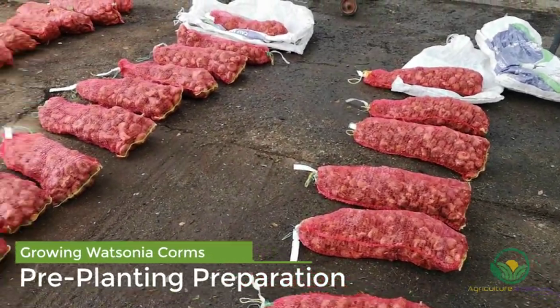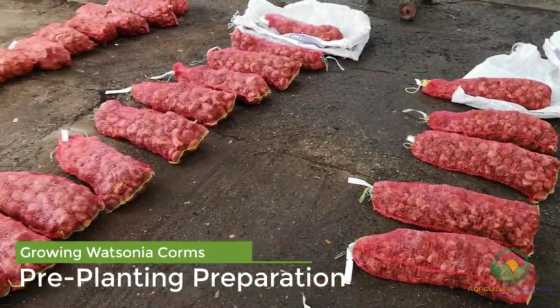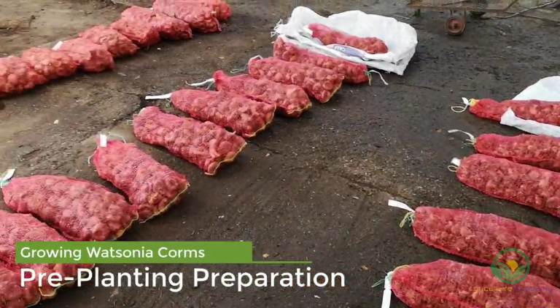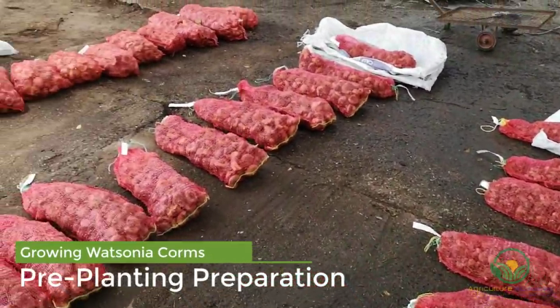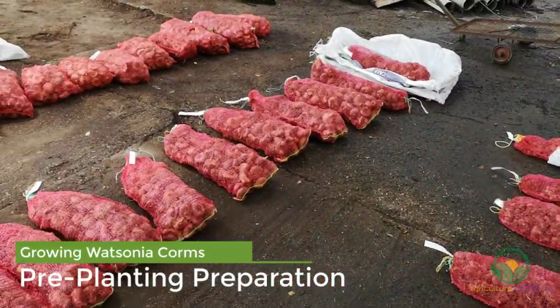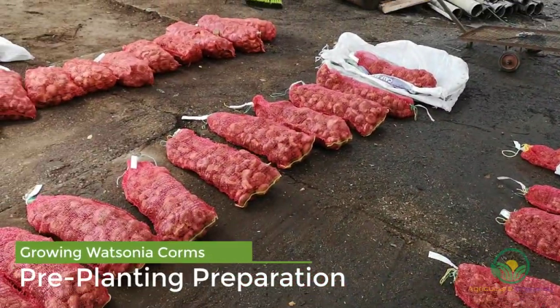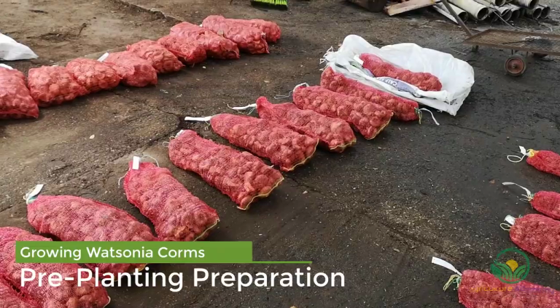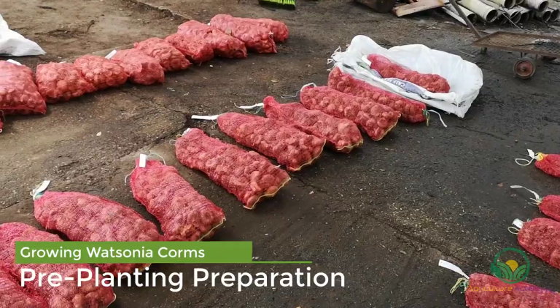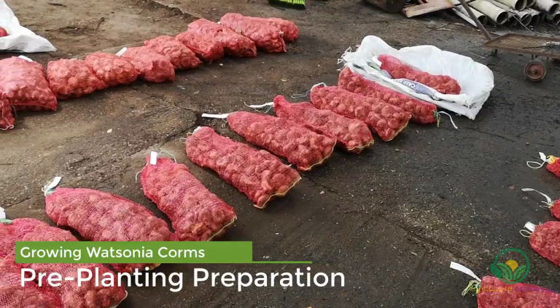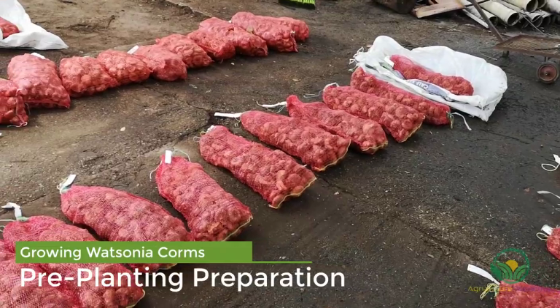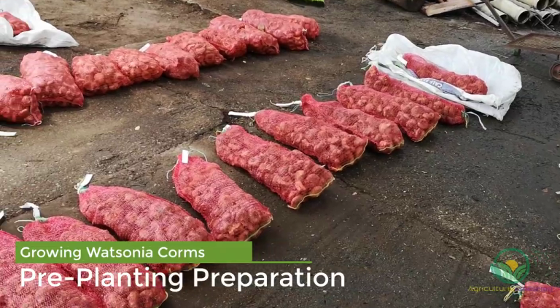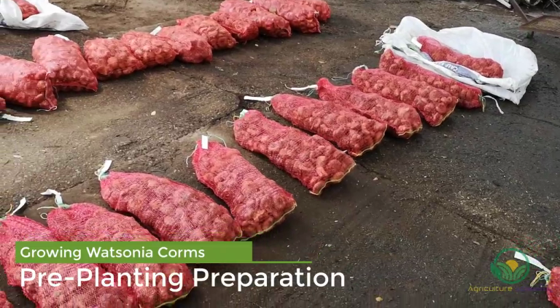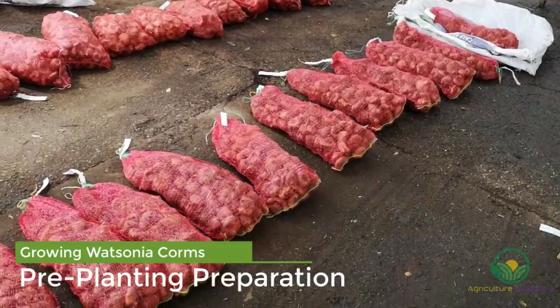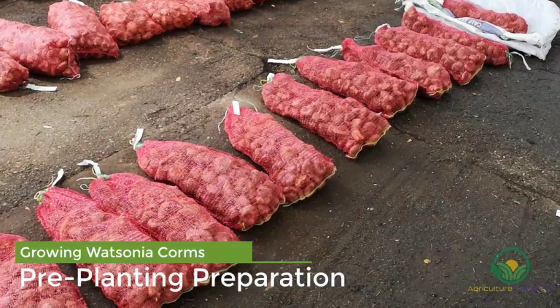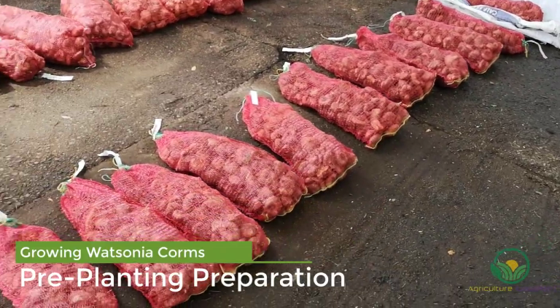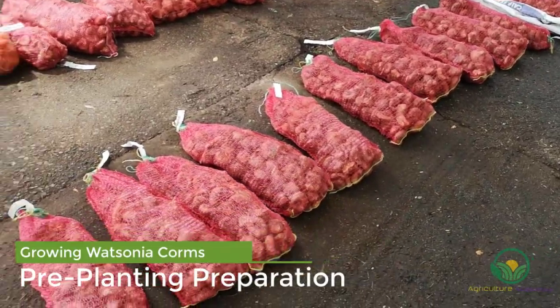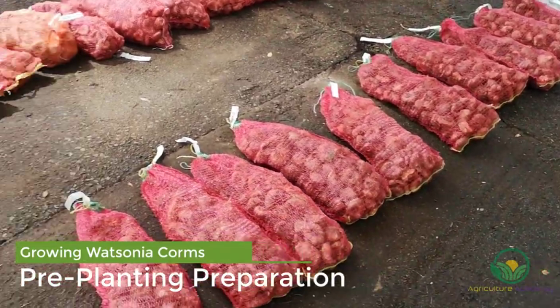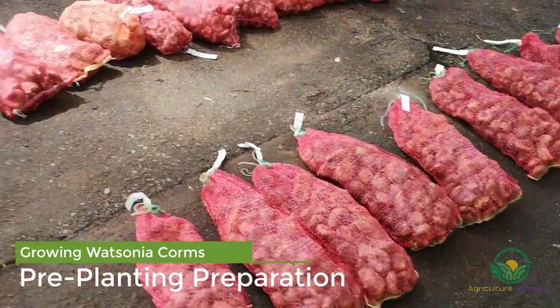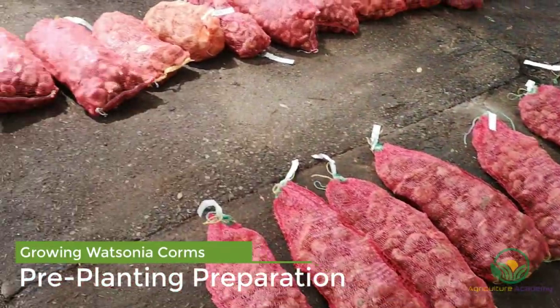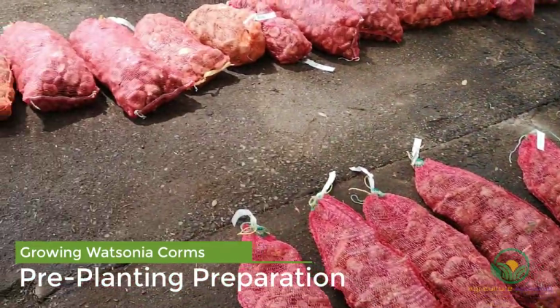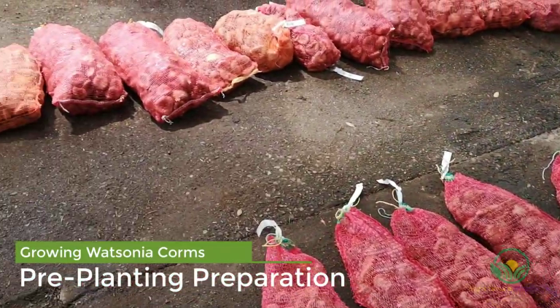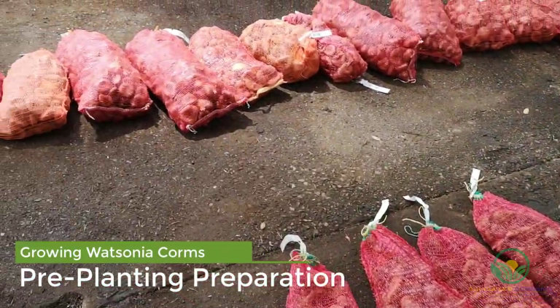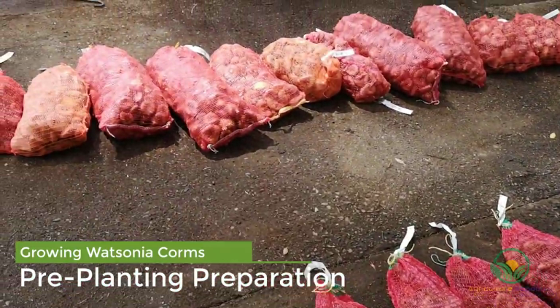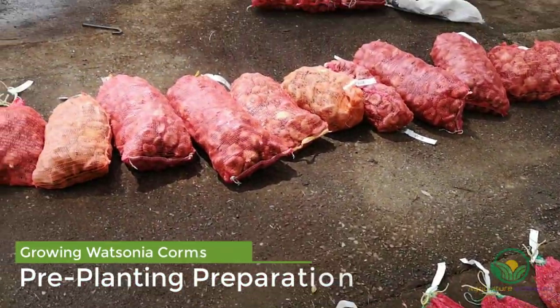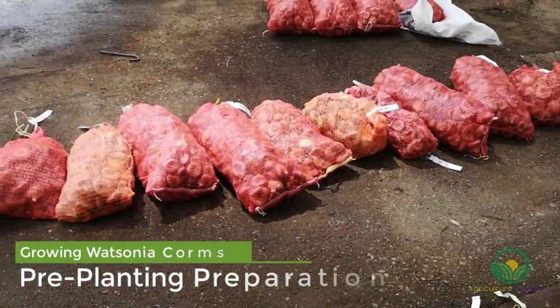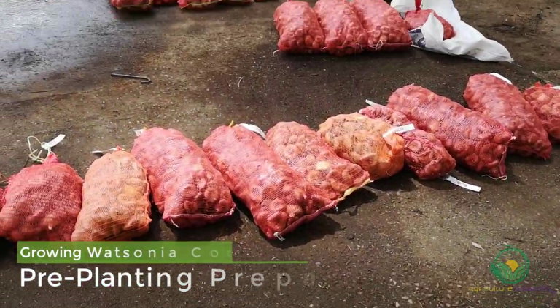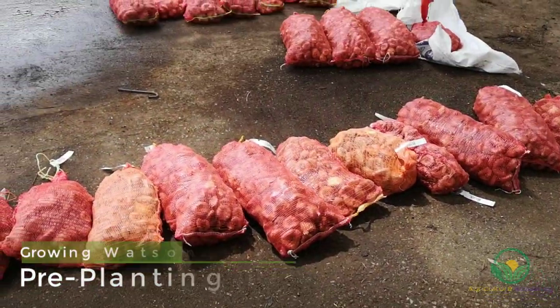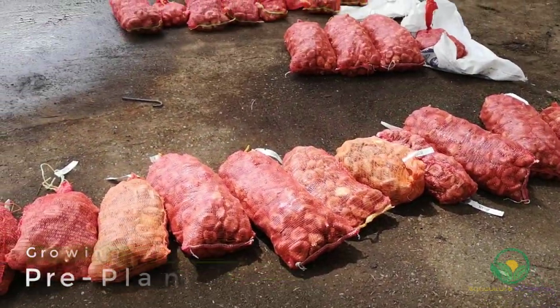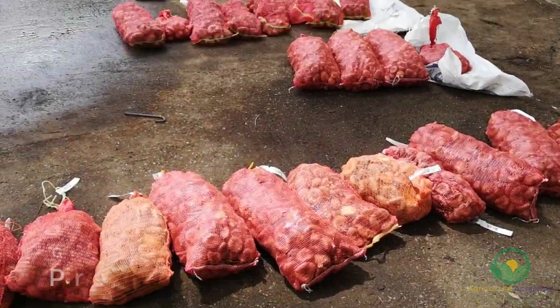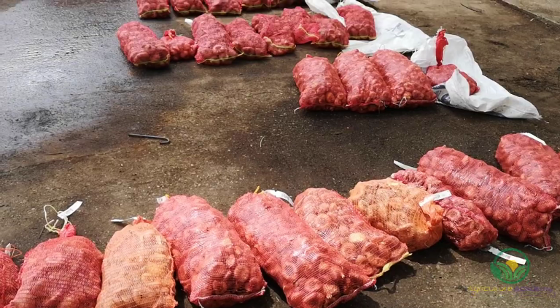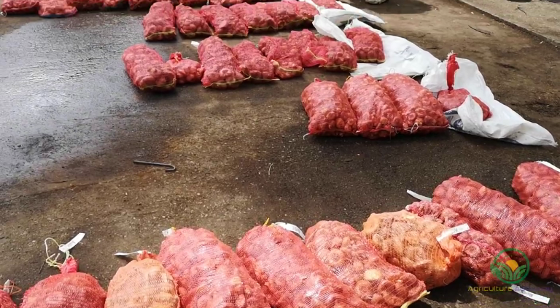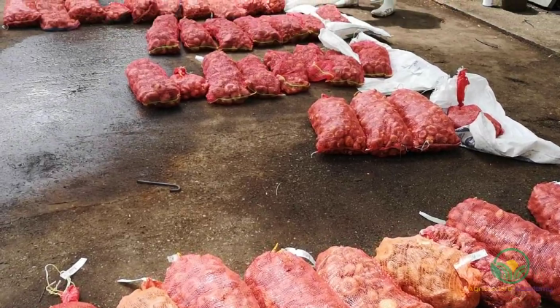As Watsonias are dormant in the heat of the summer, the planting procedure was started at the end of February, towards the end of summer in the Southern Hemisphere.